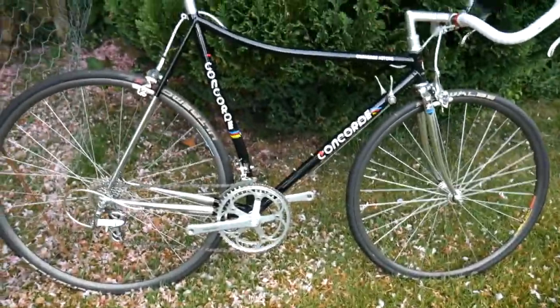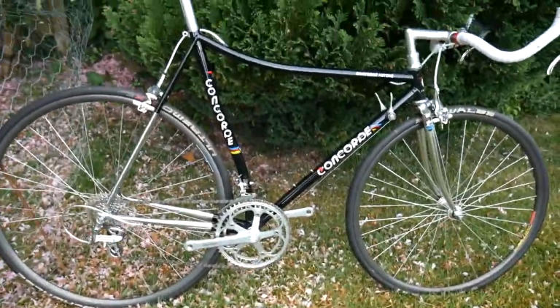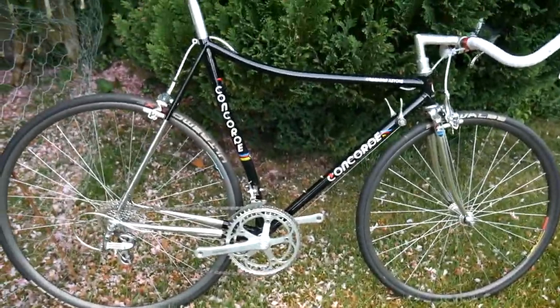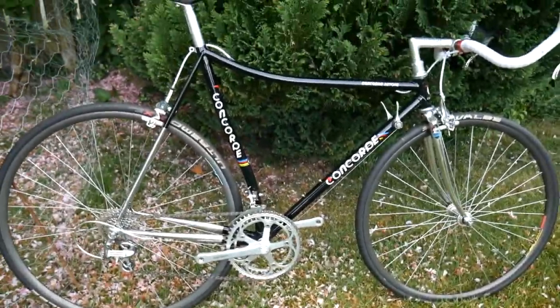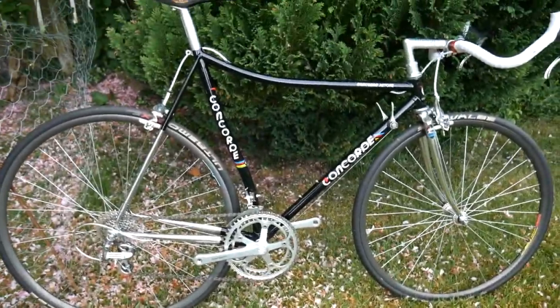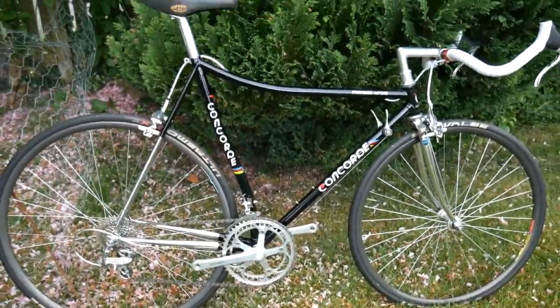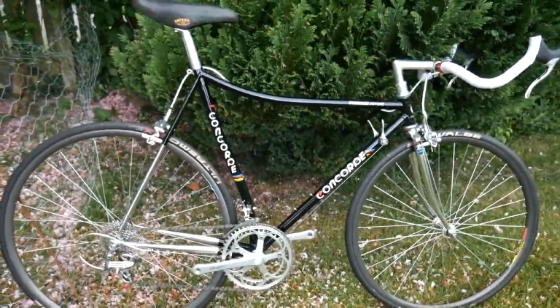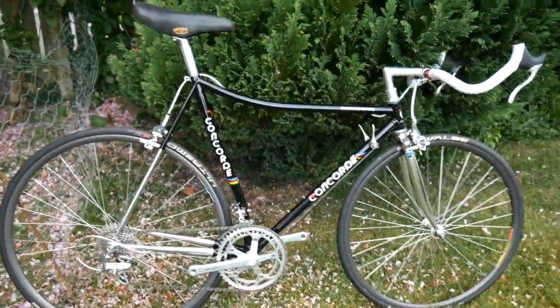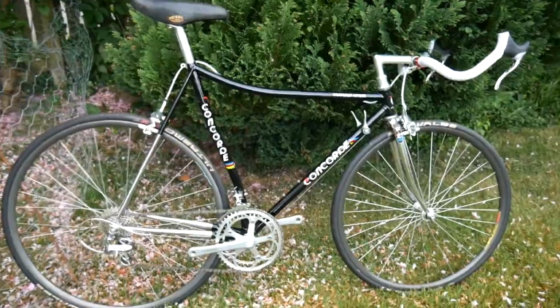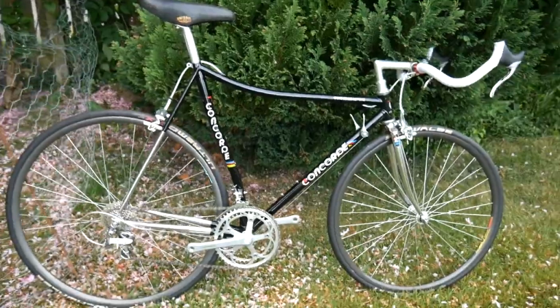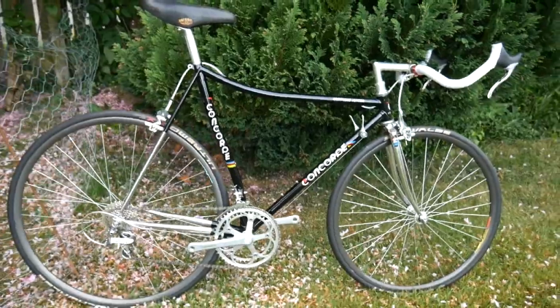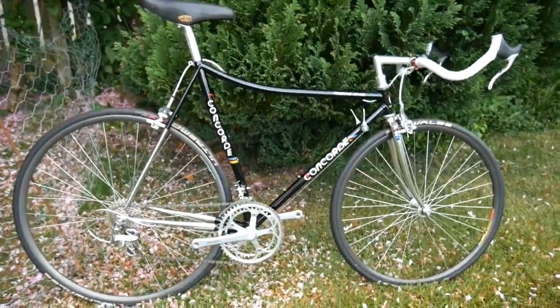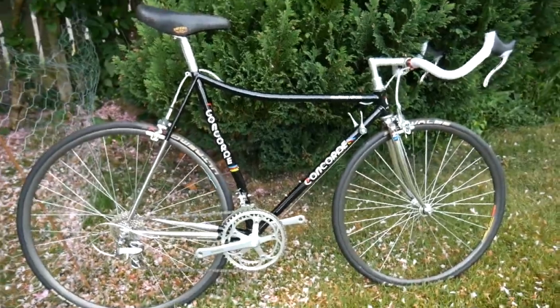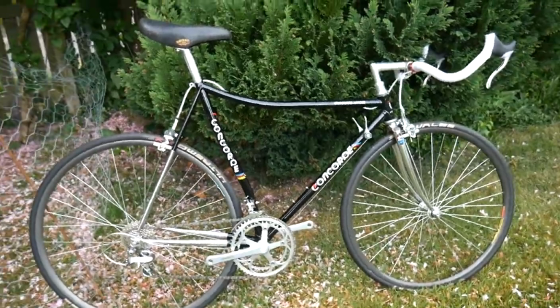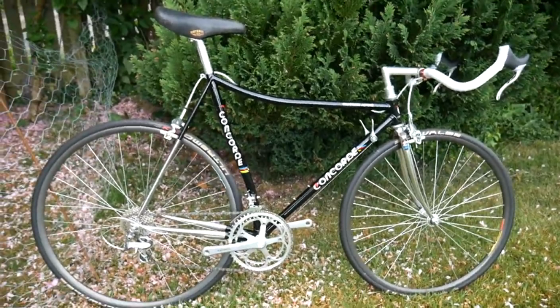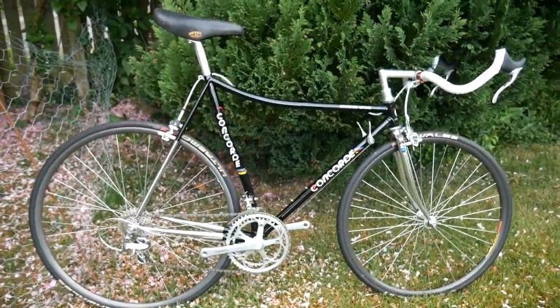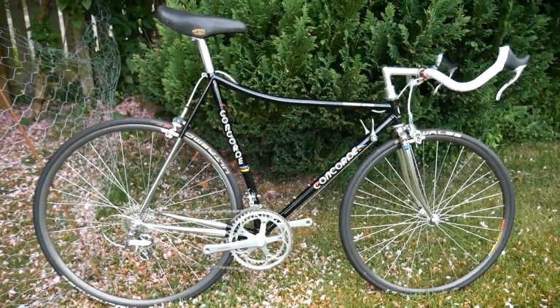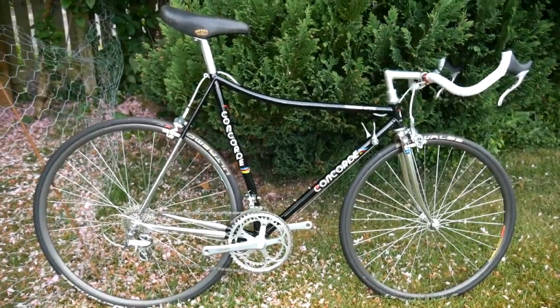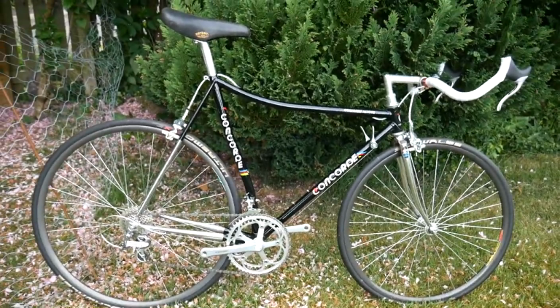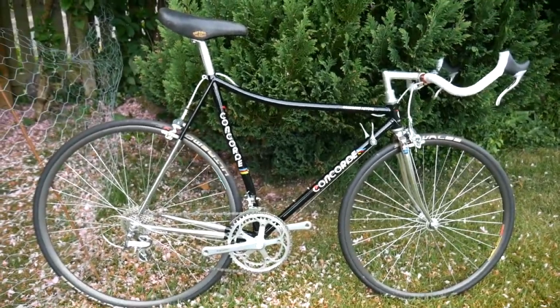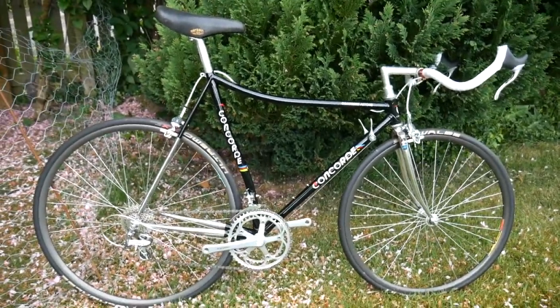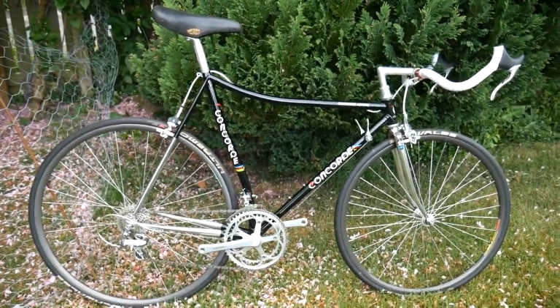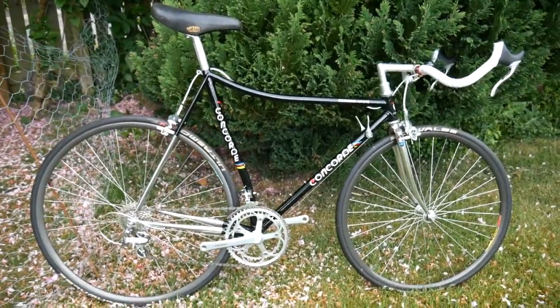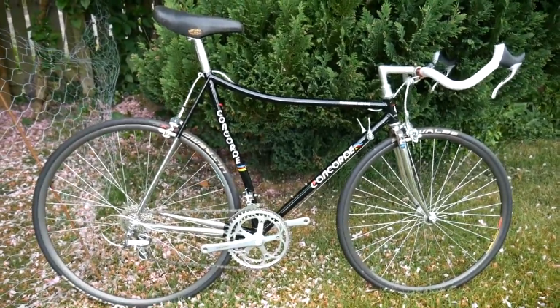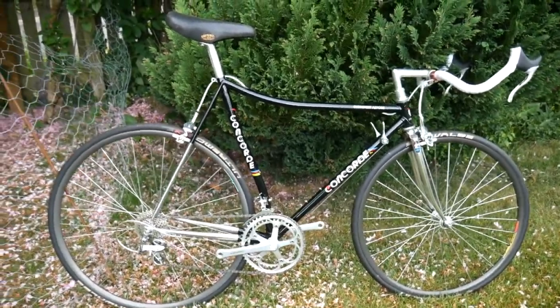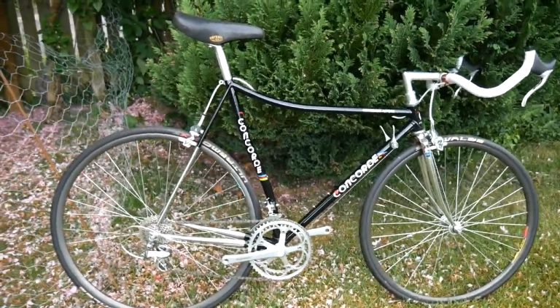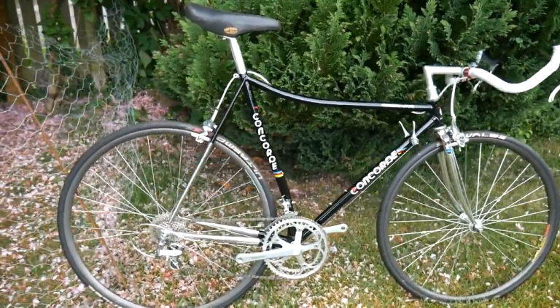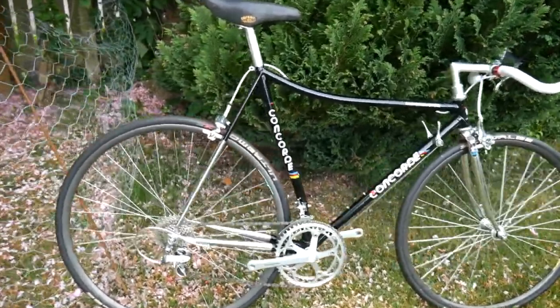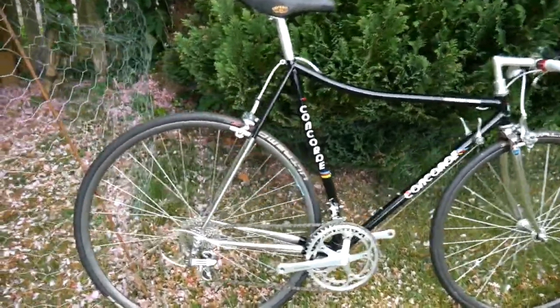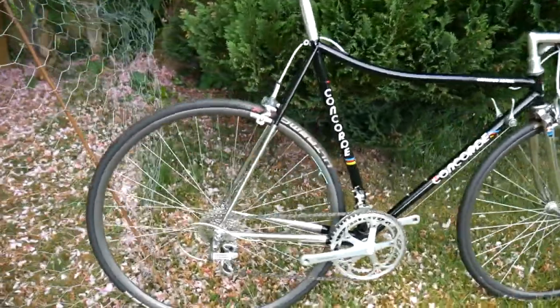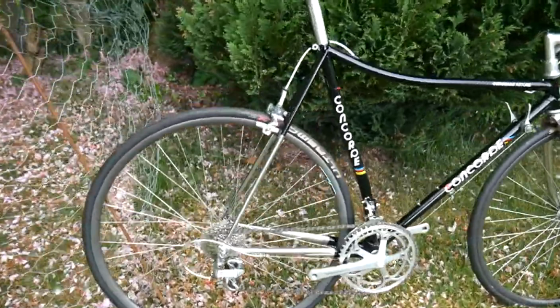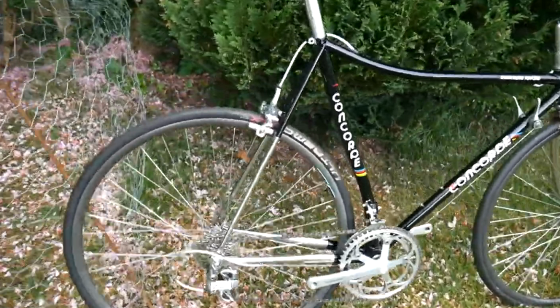Concord — time trial, pursuit. Full Dura-Ace.